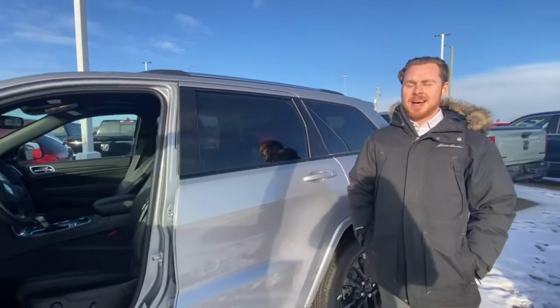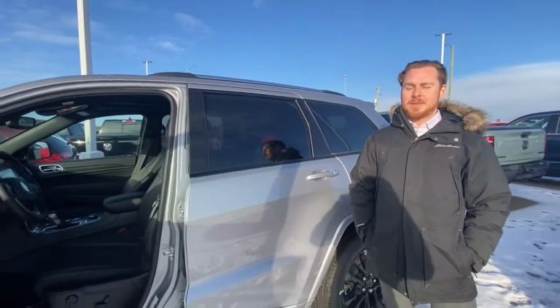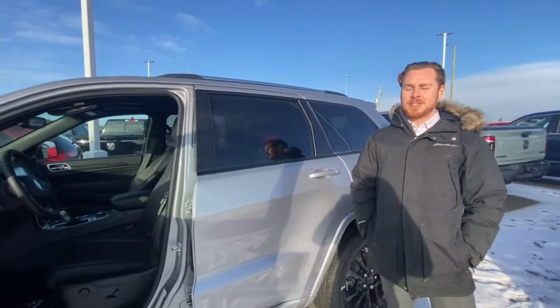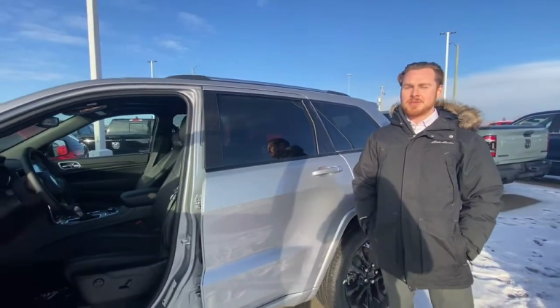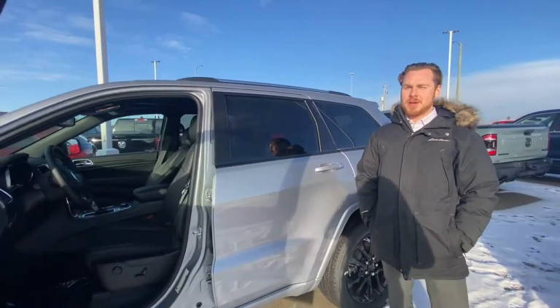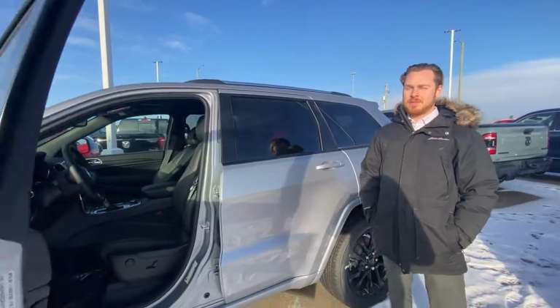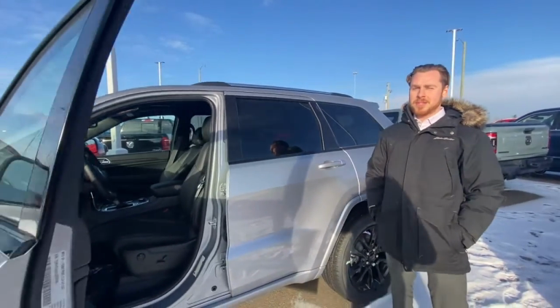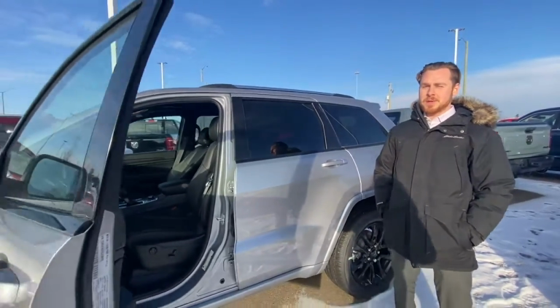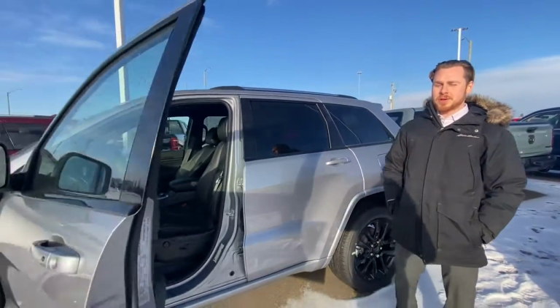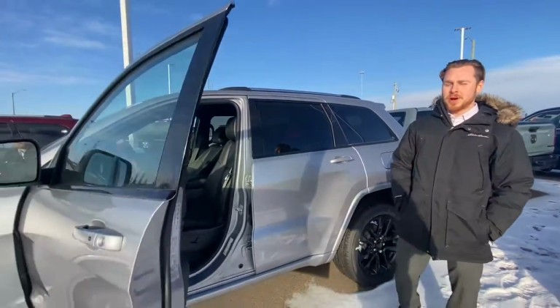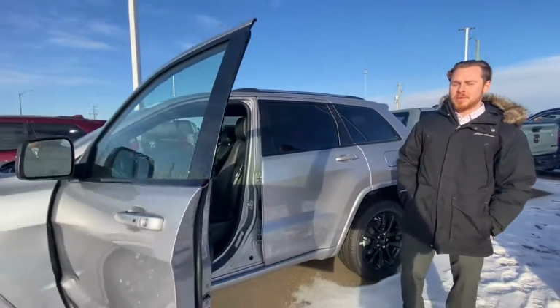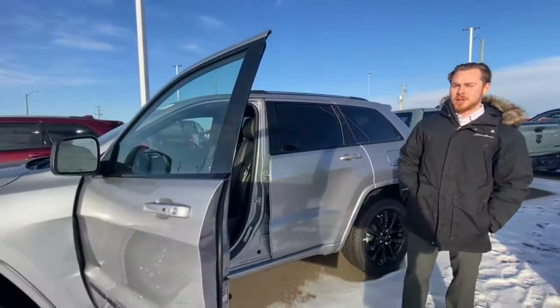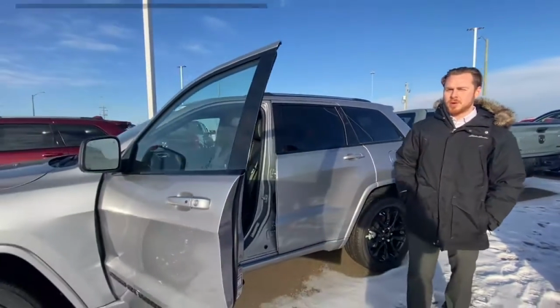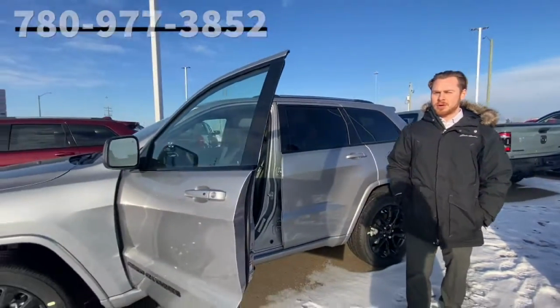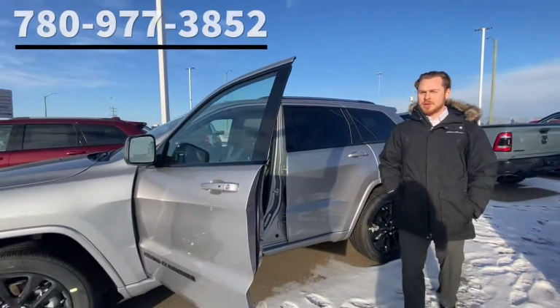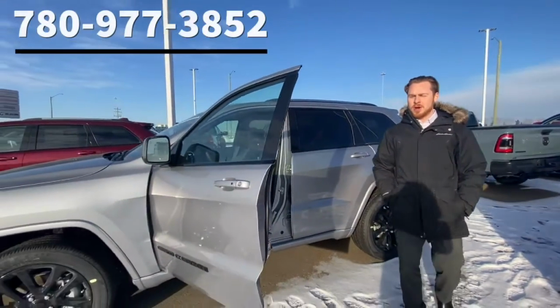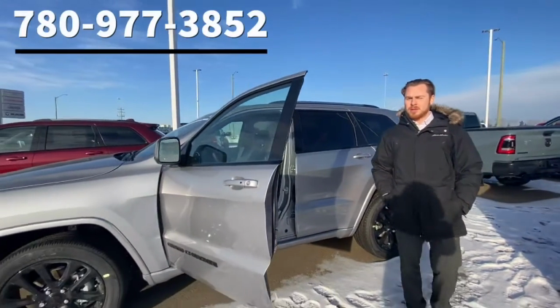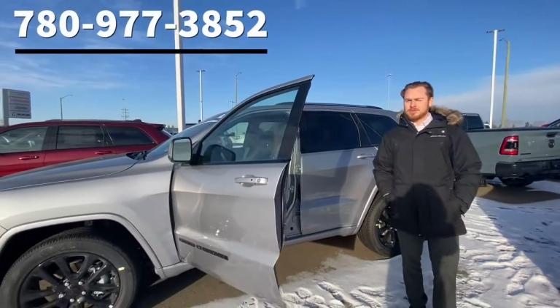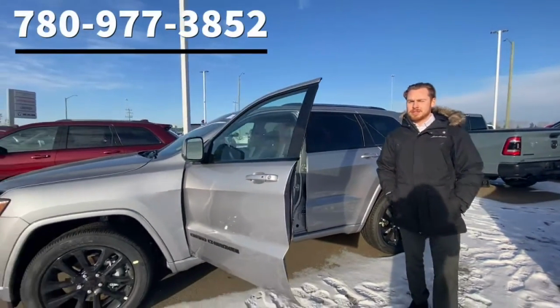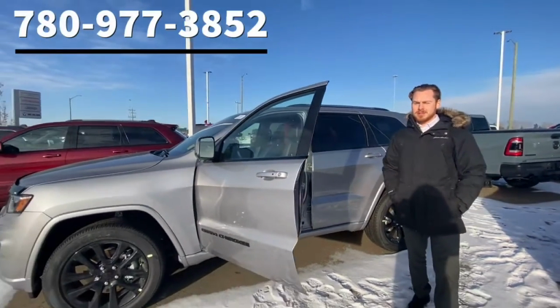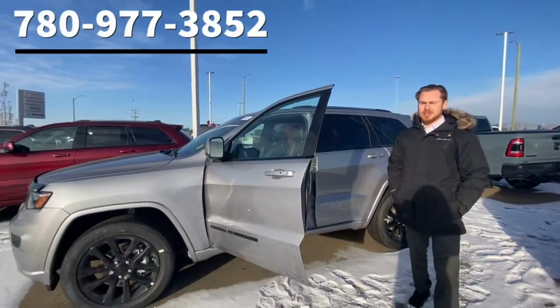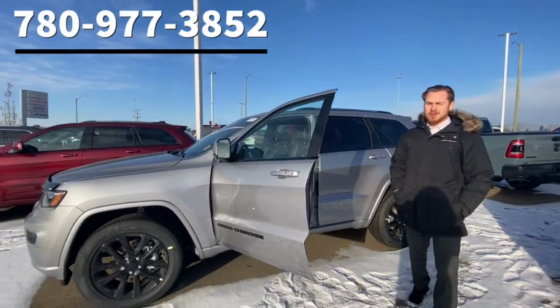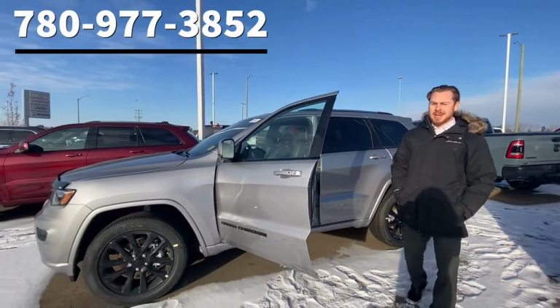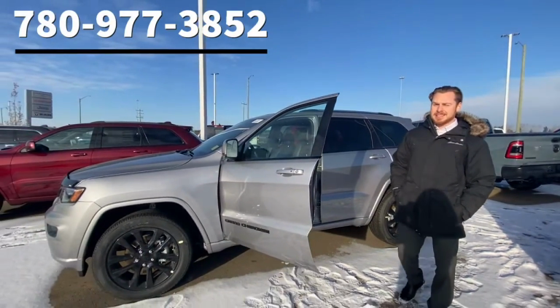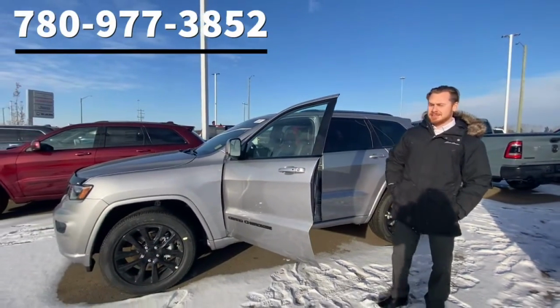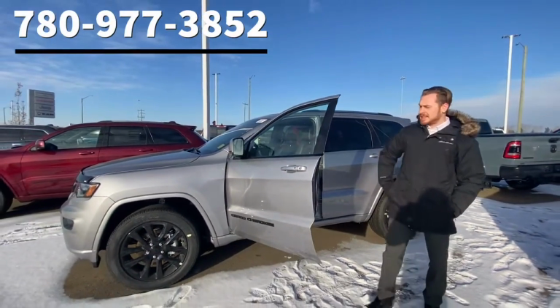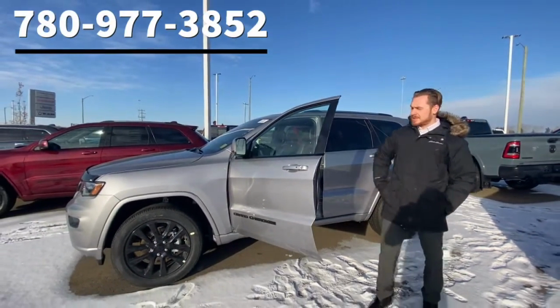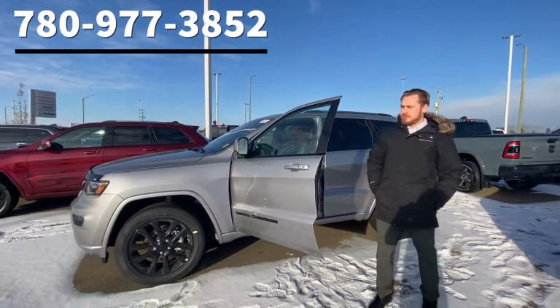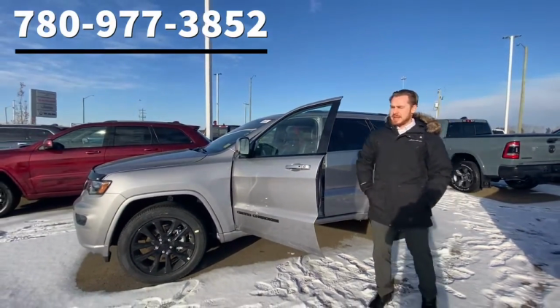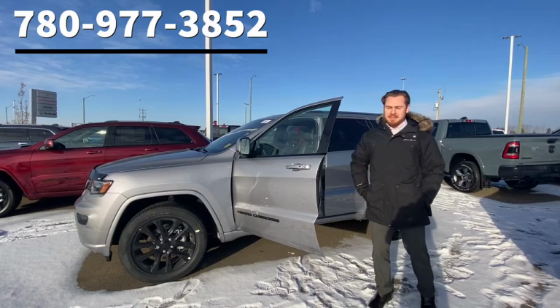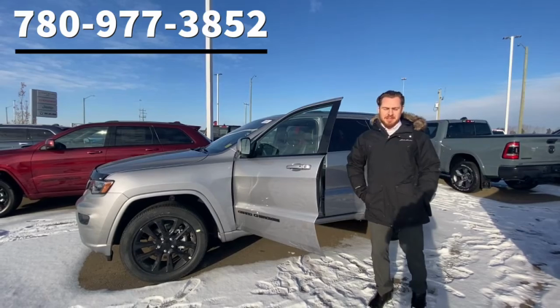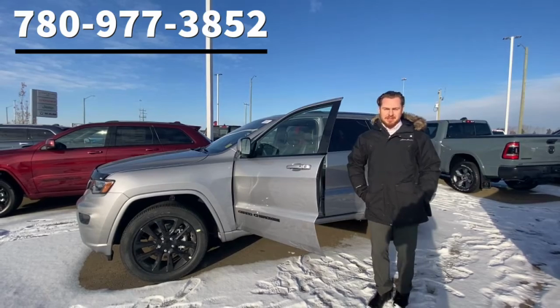Message me on Facebook, comment below, or give me a call at 780-977-385.